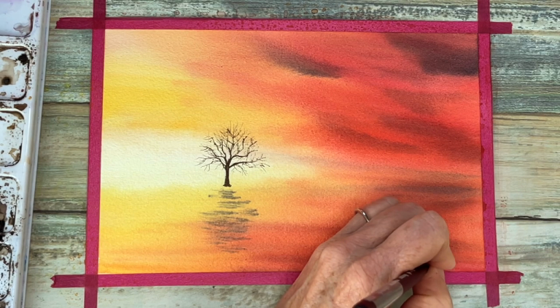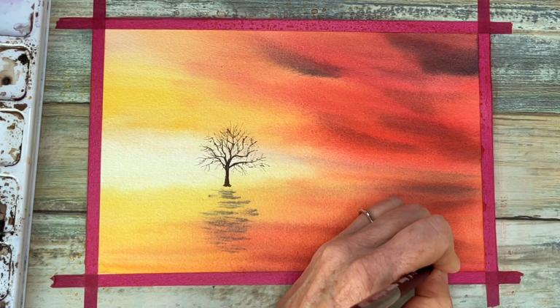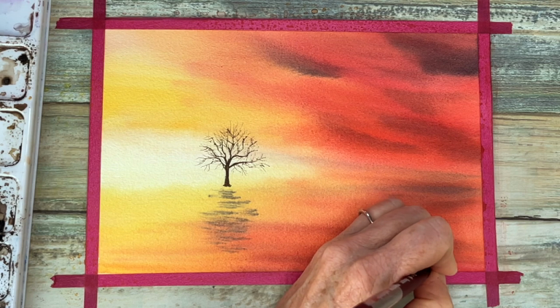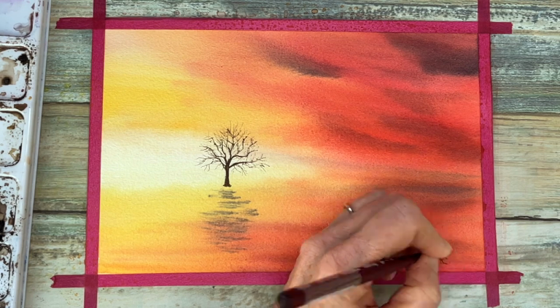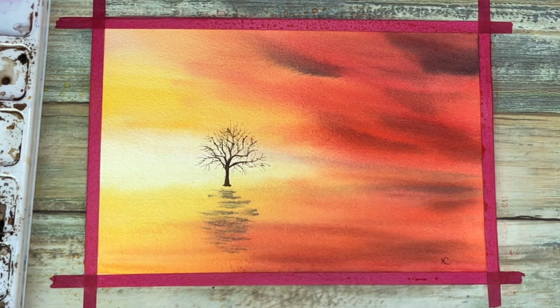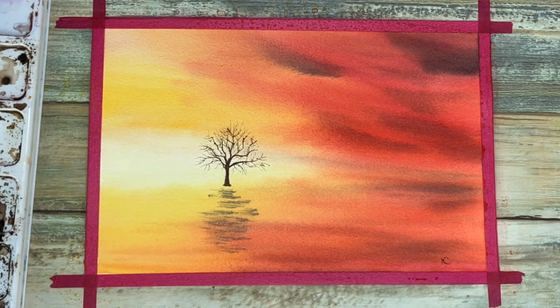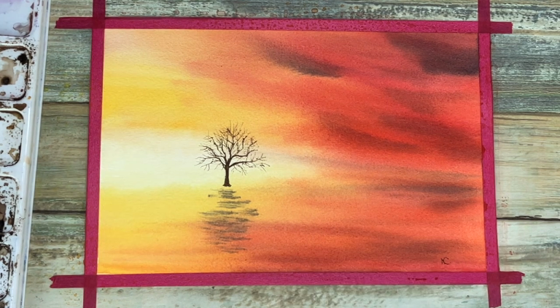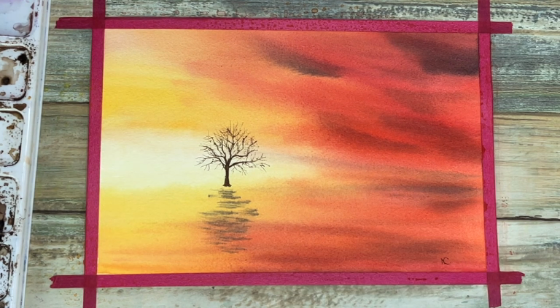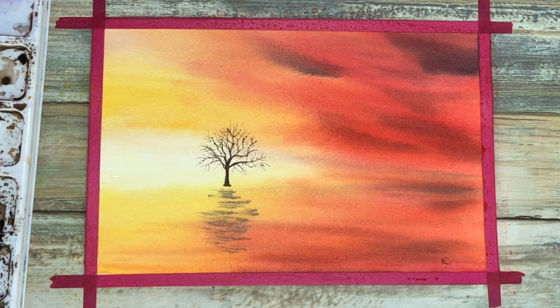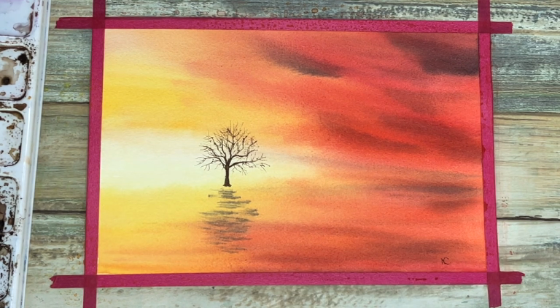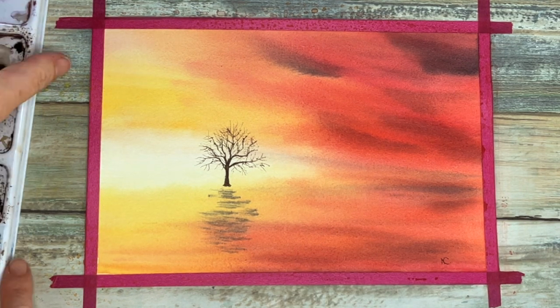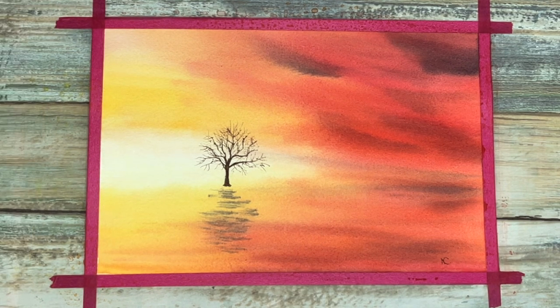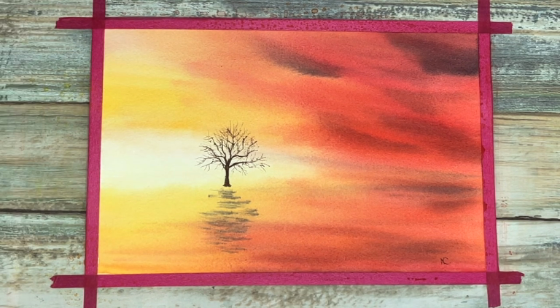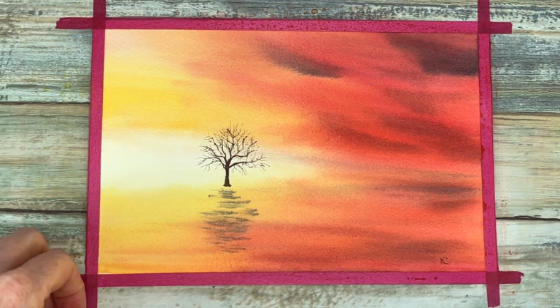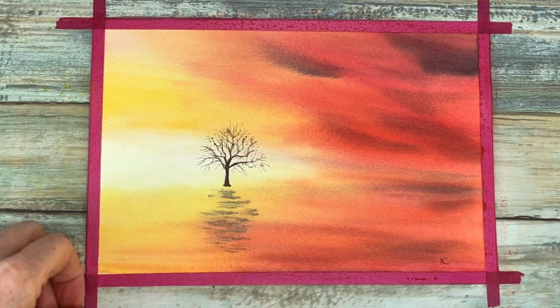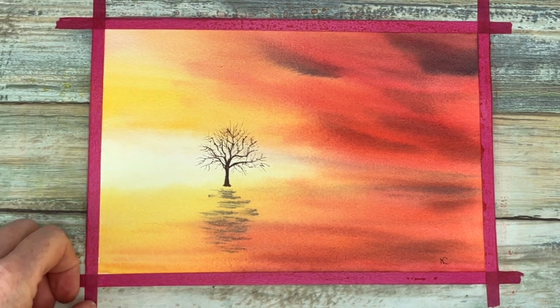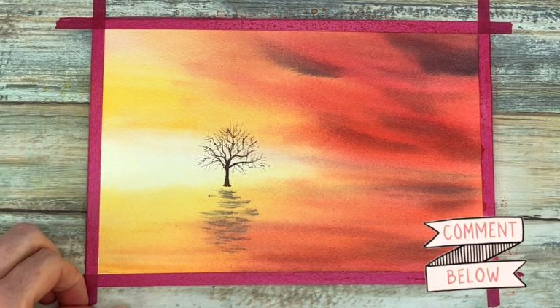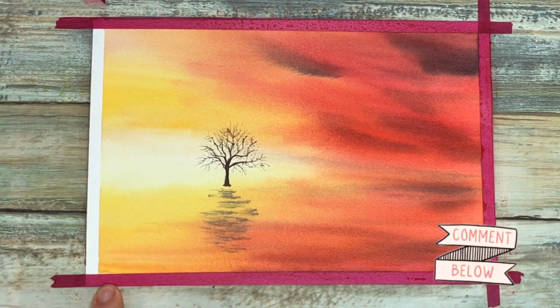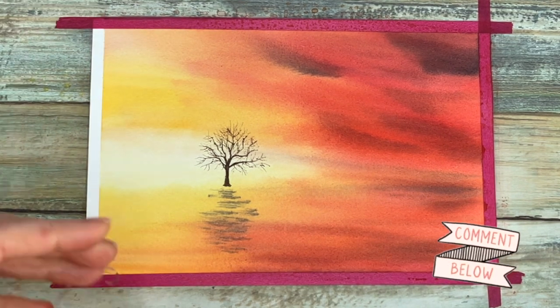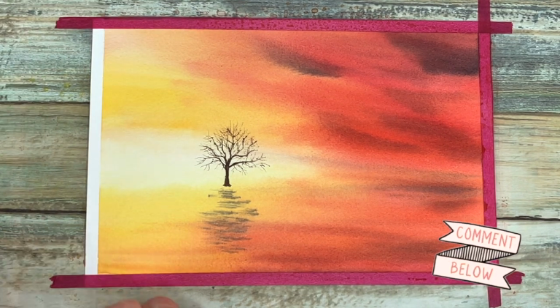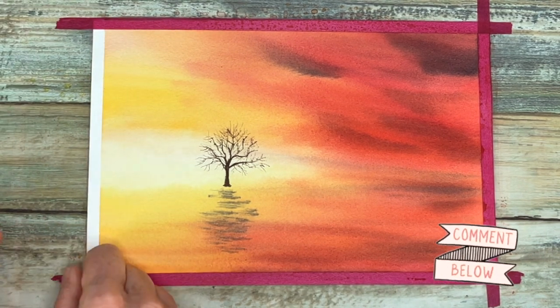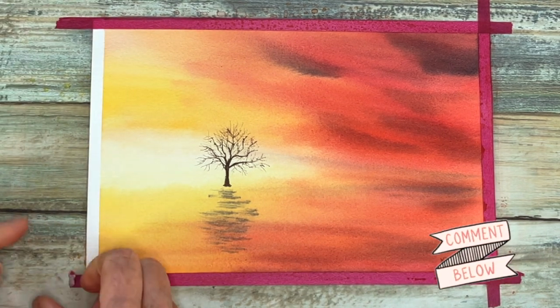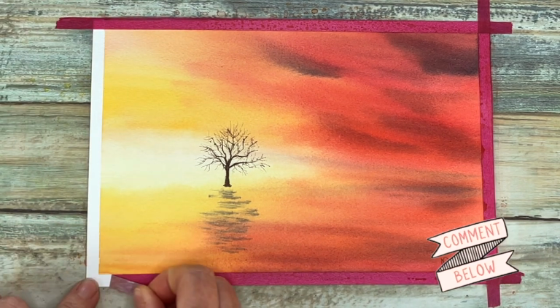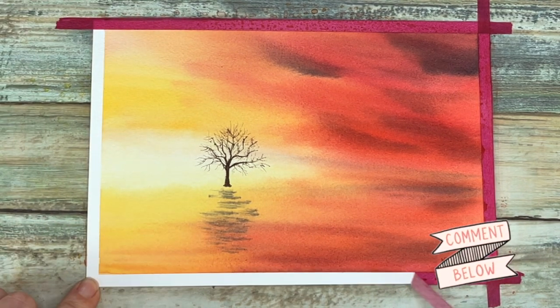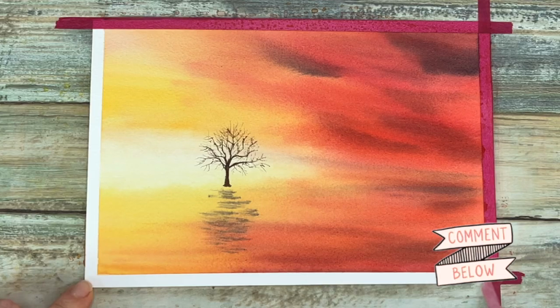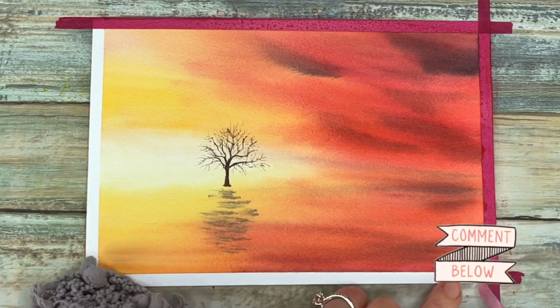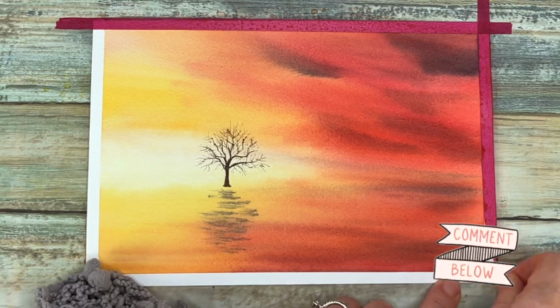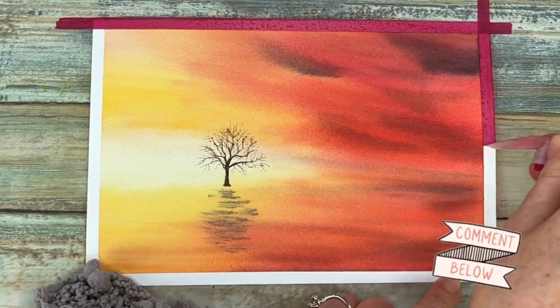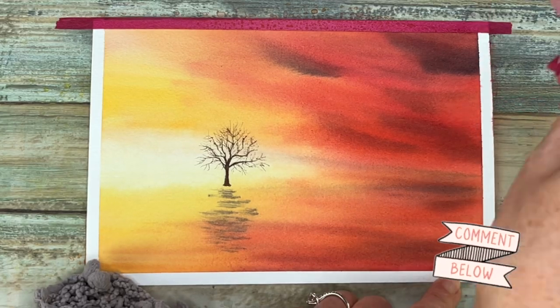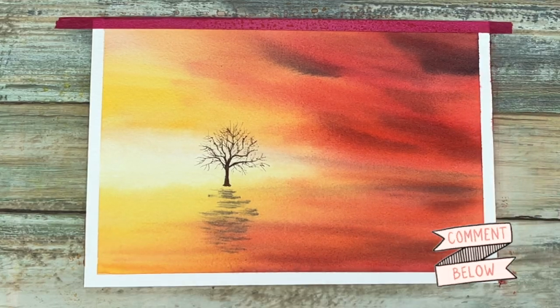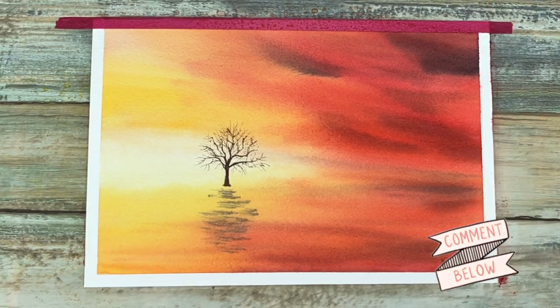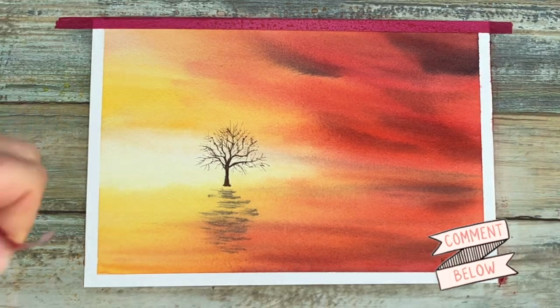Thank you so much guys, I hope you enjoyed this tutorial. Let me know what you think in the comments below and I'll see you next week.